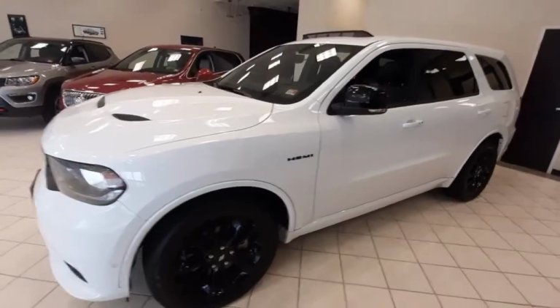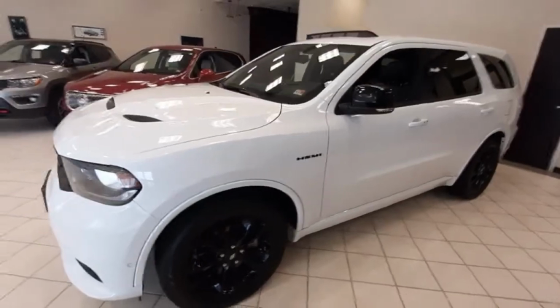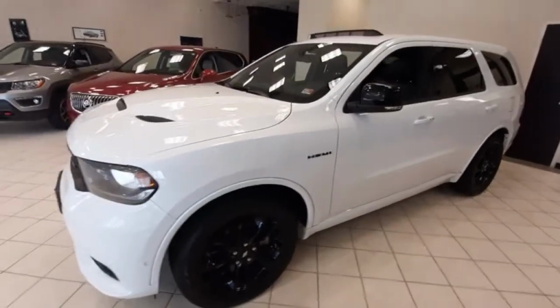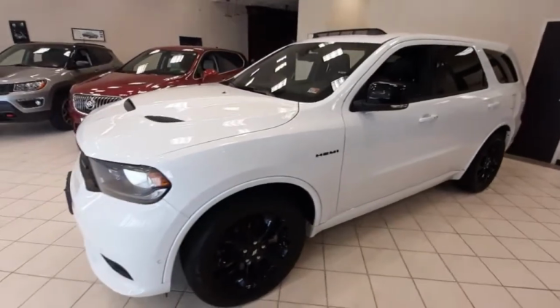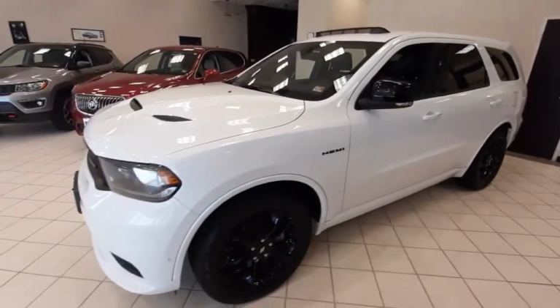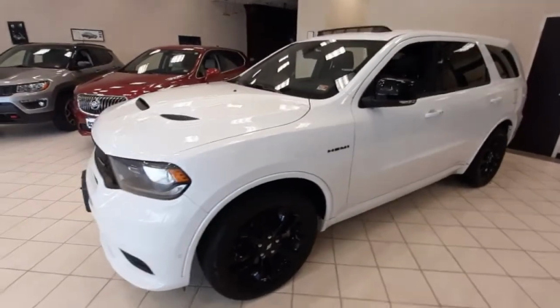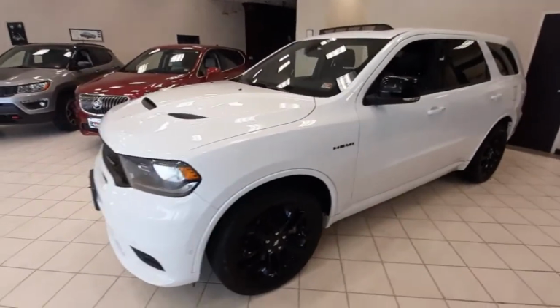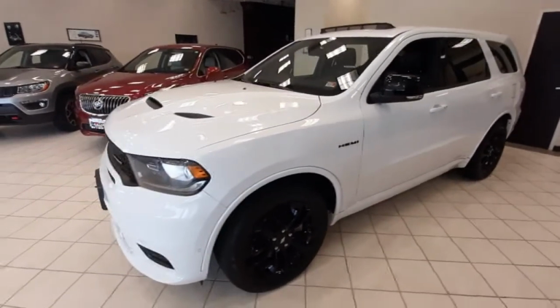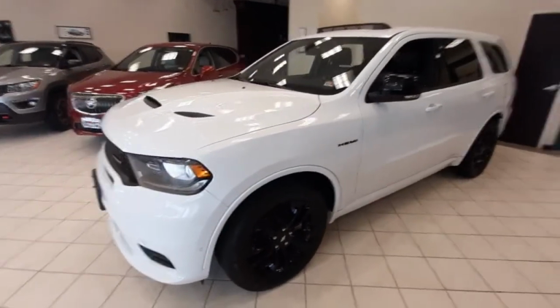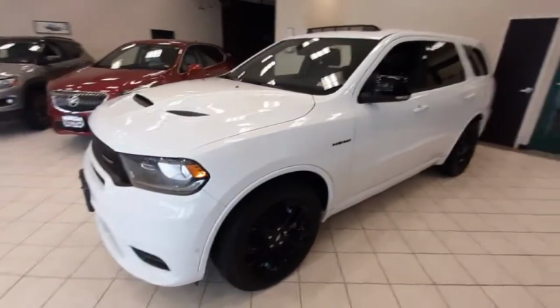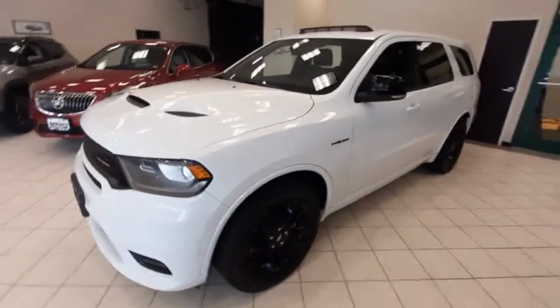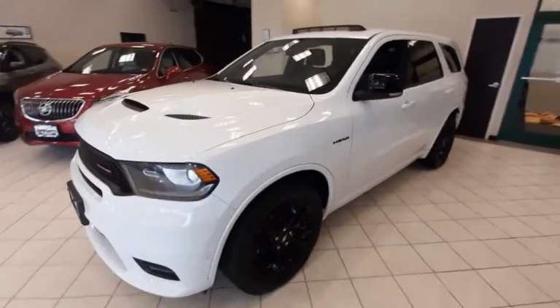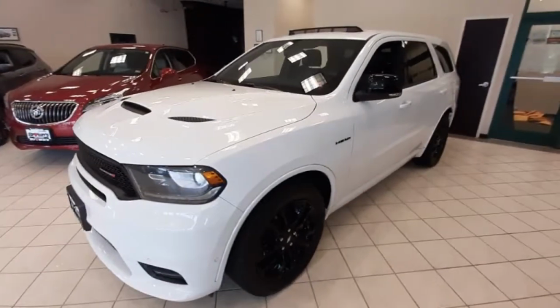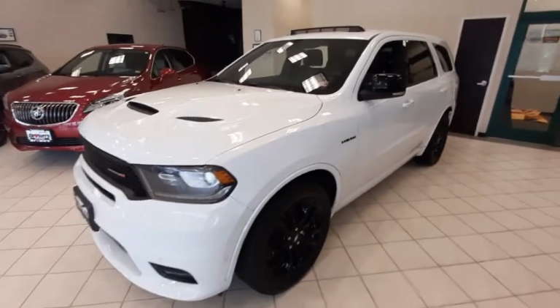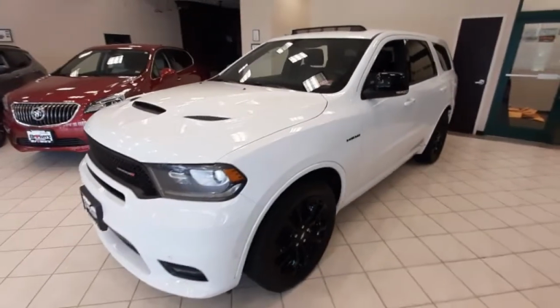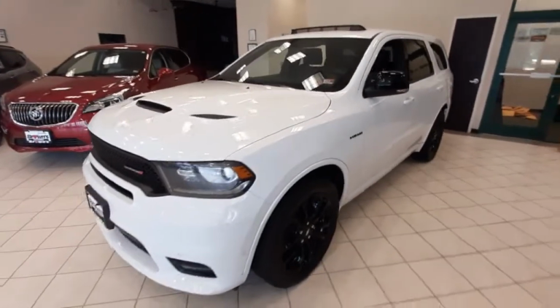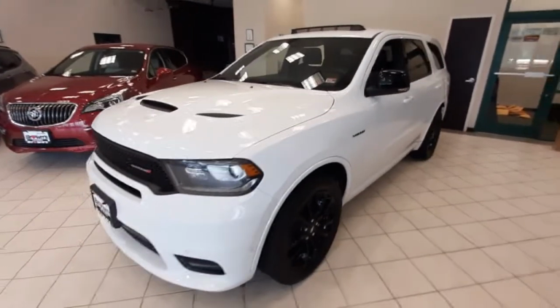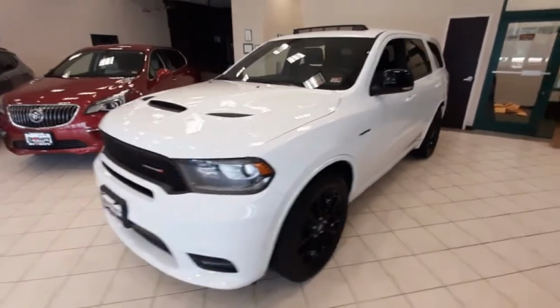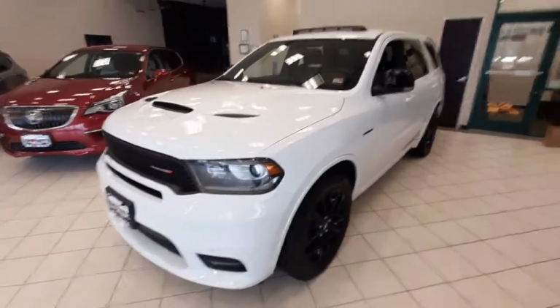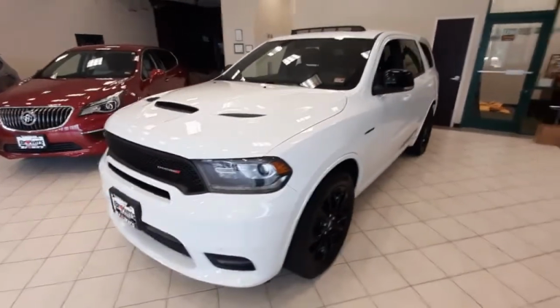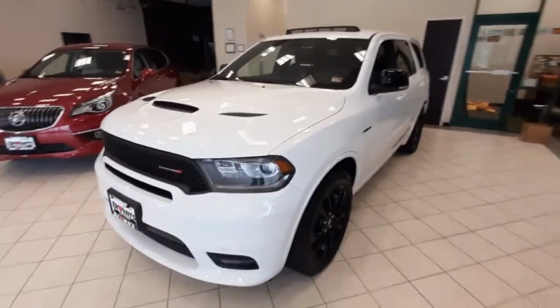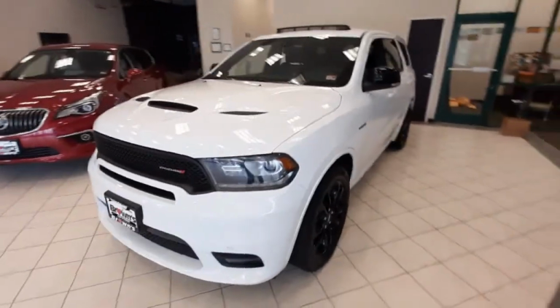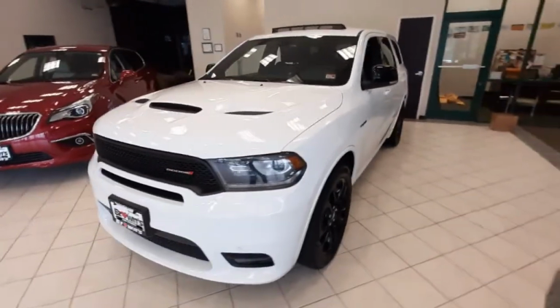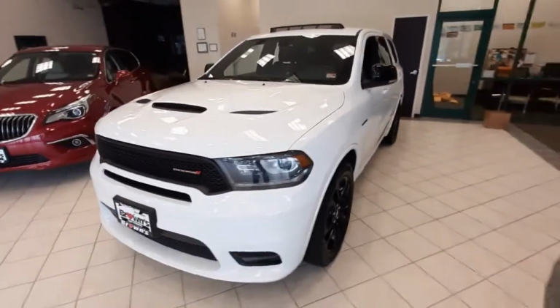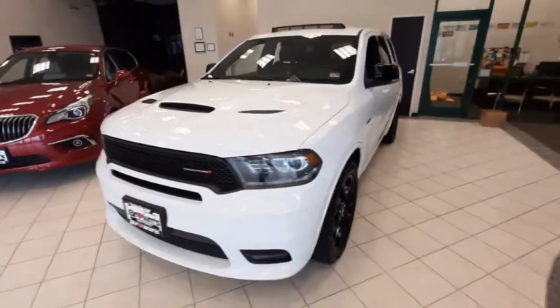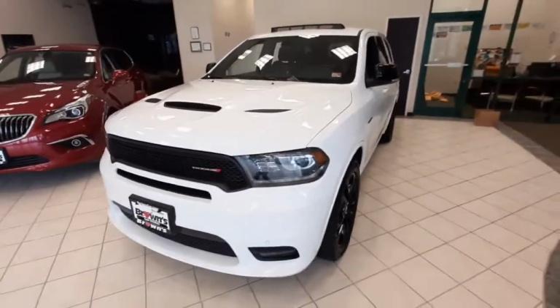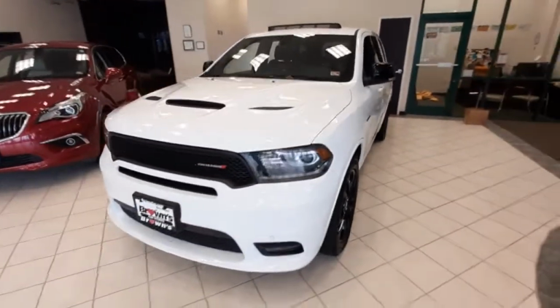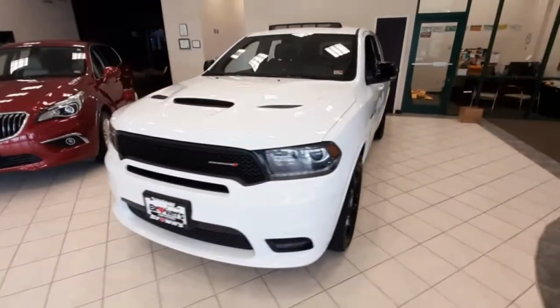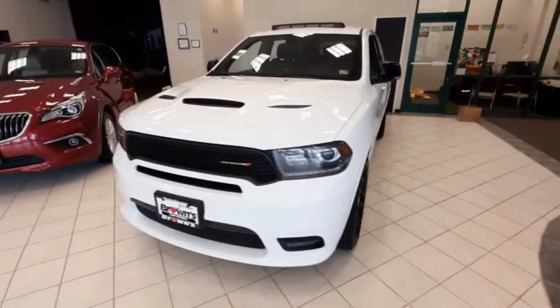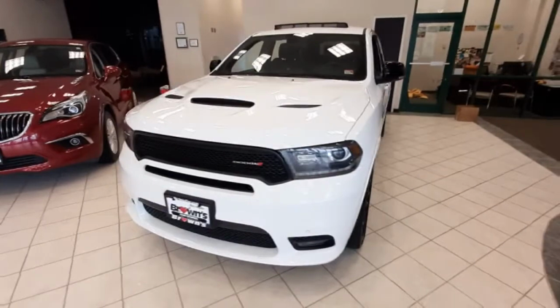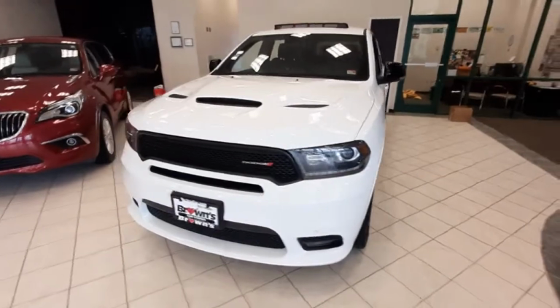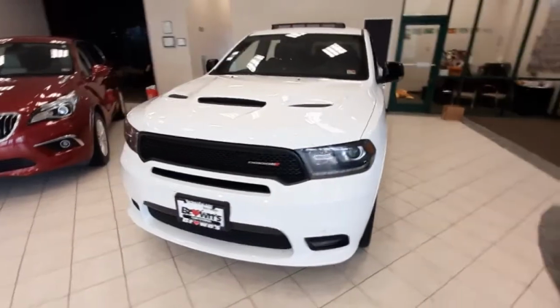Hello, my name is Amanda from Browns Volkswagen and this is the 2020 Dodge Durango RT.